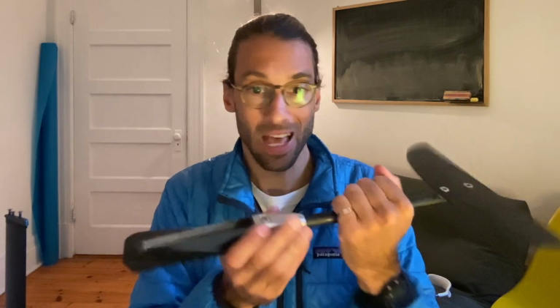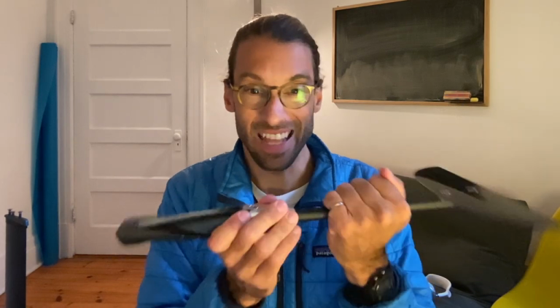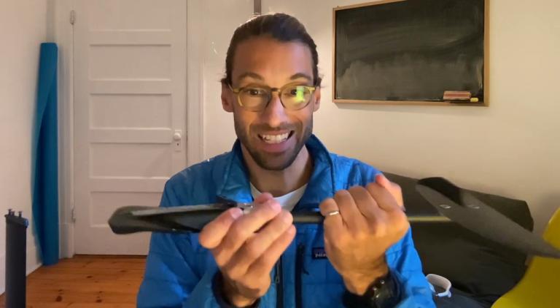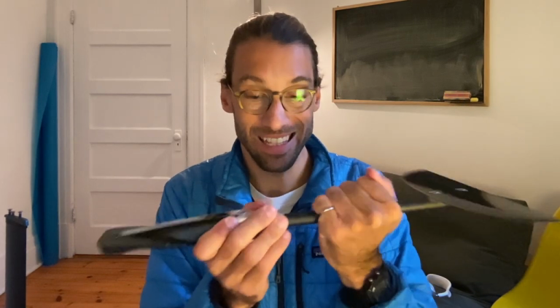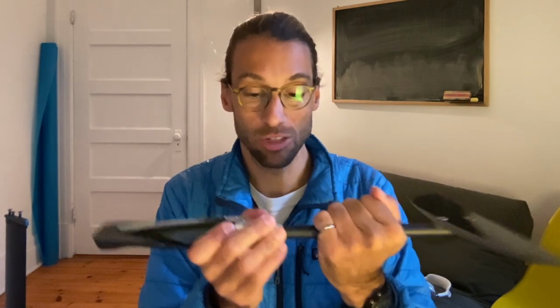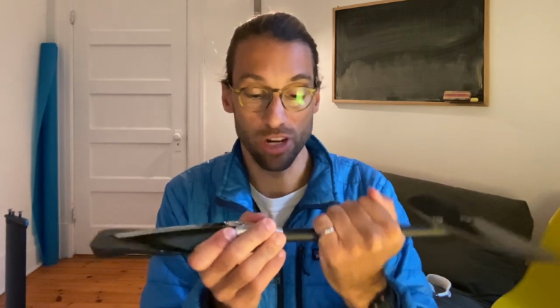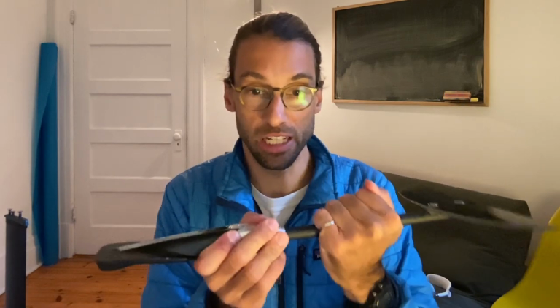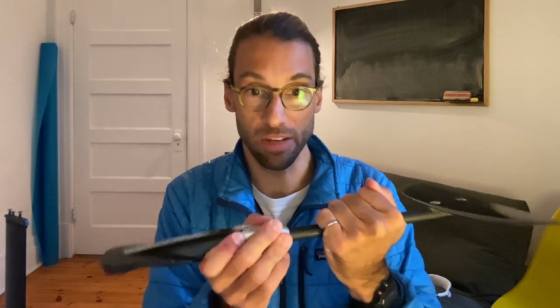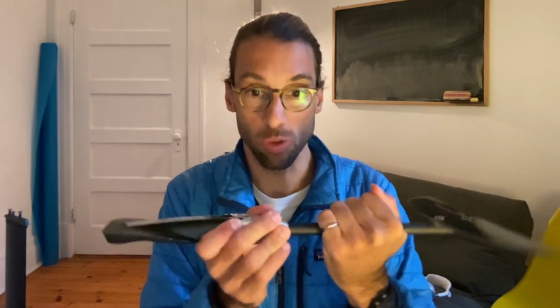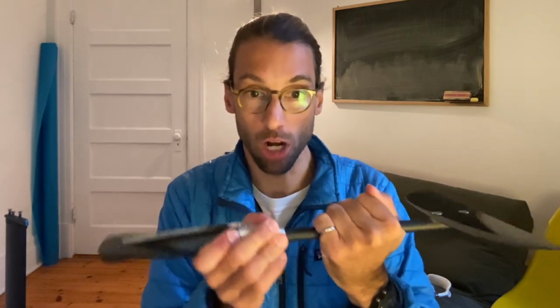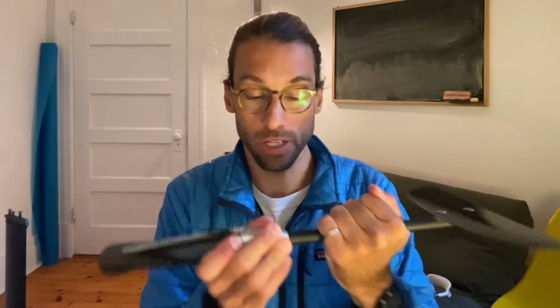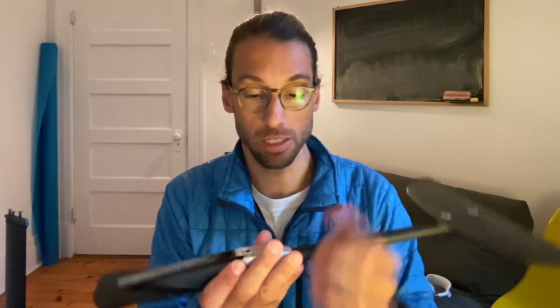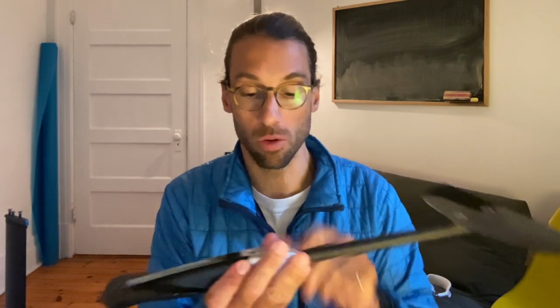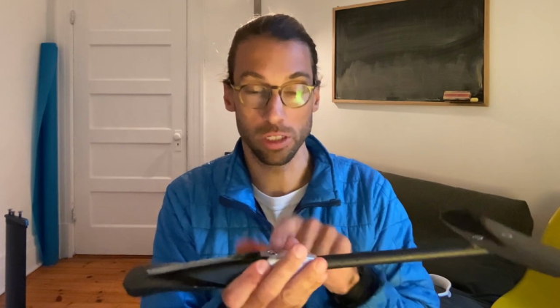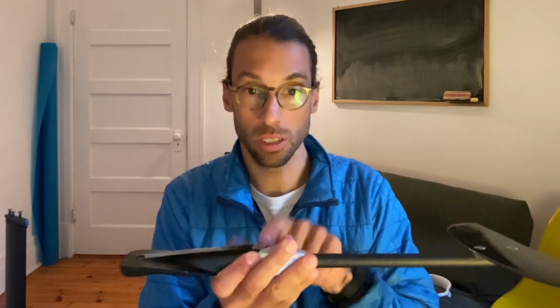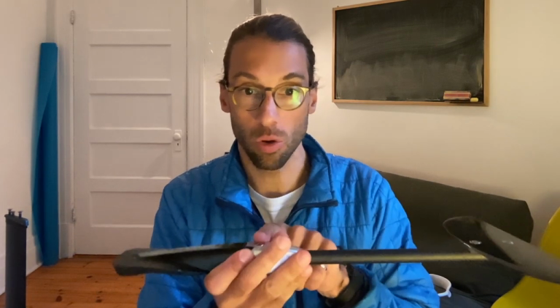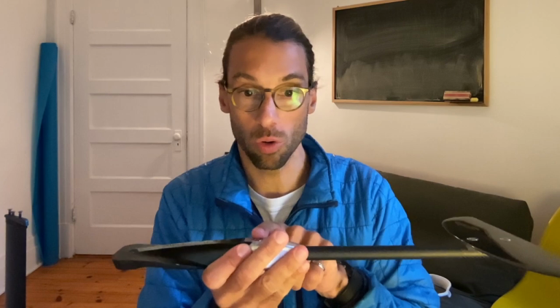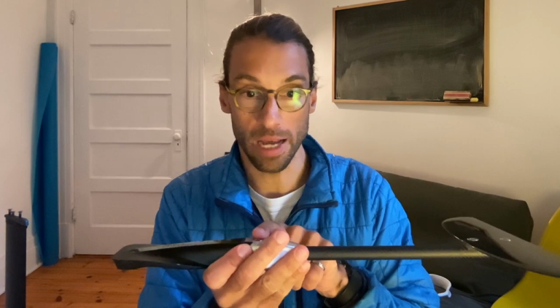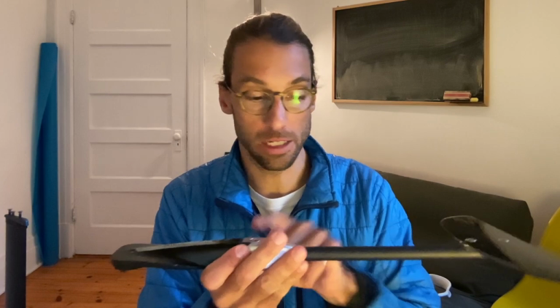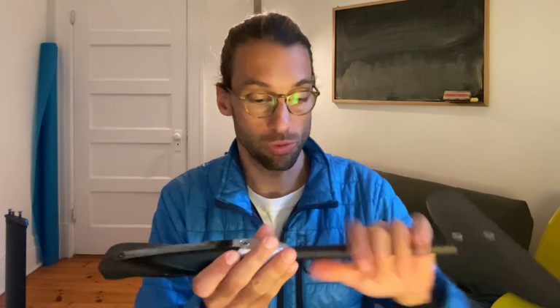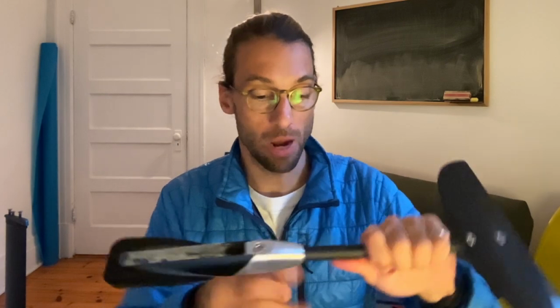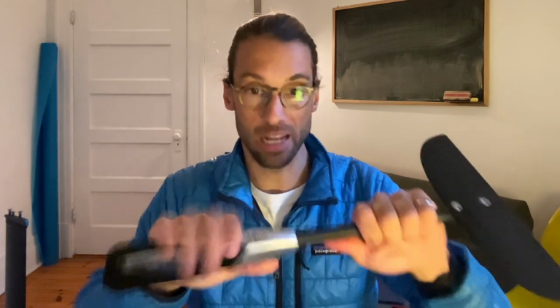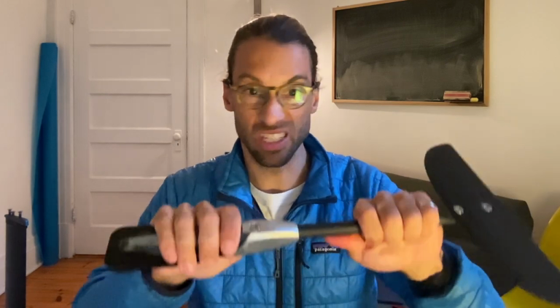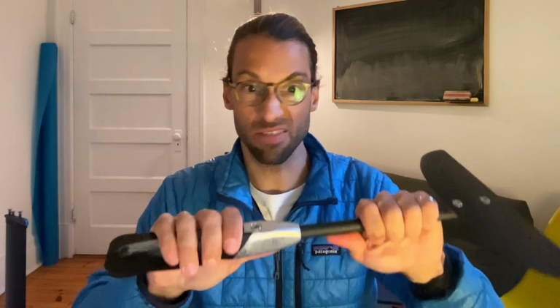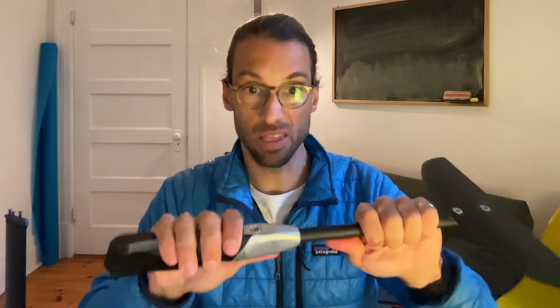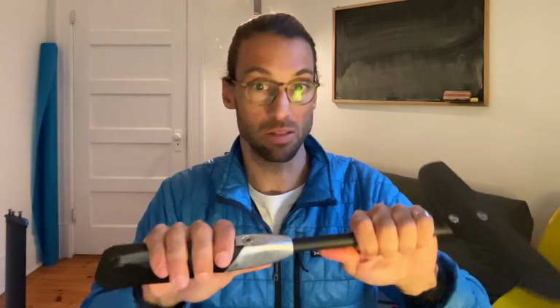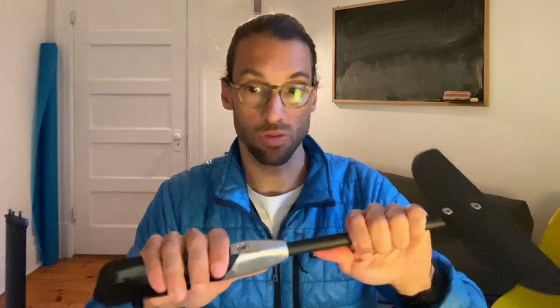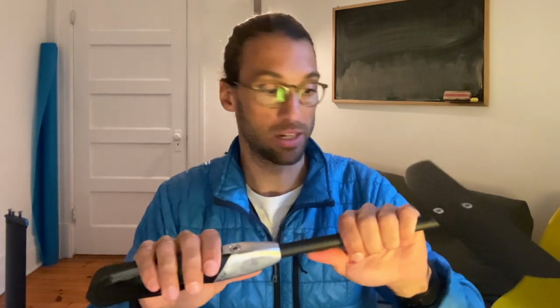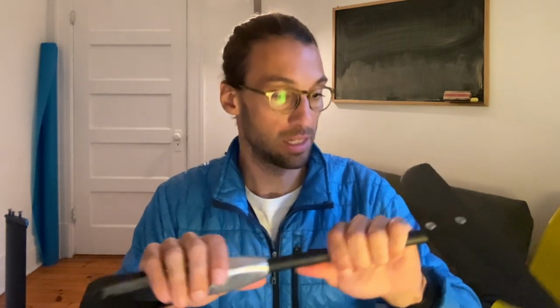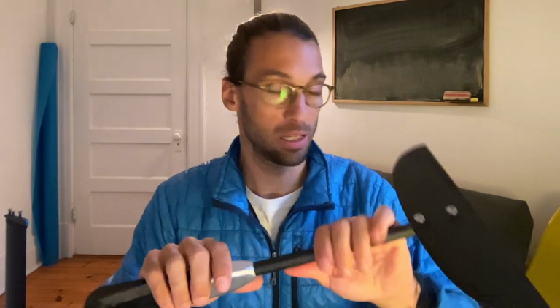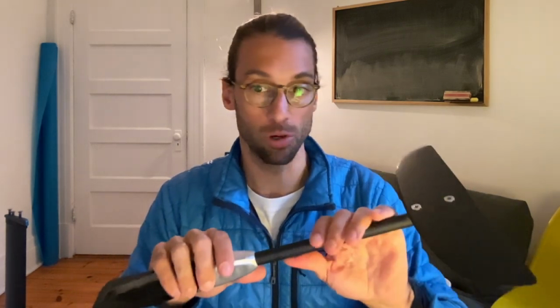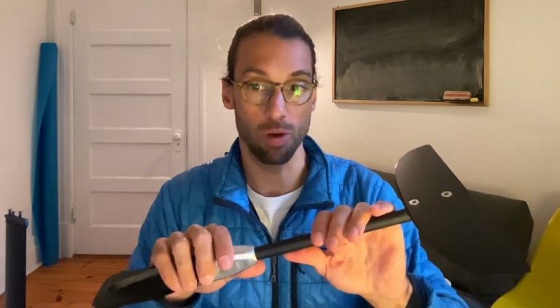I tested it — this is really stiff. All of this is only held by this screw and it's stiff. It doesn't move. I tested it and it works well.